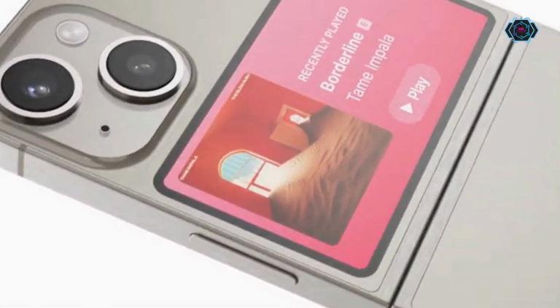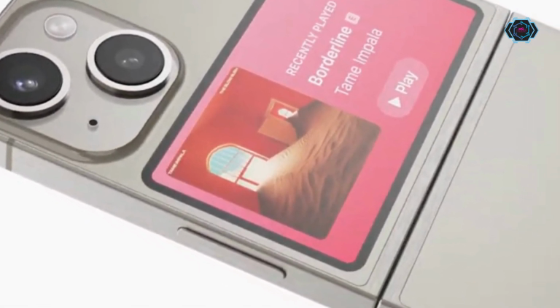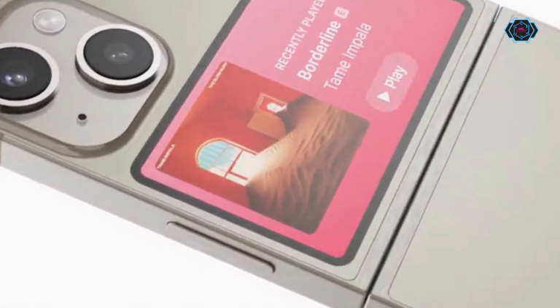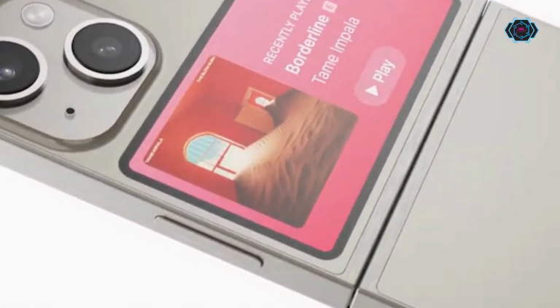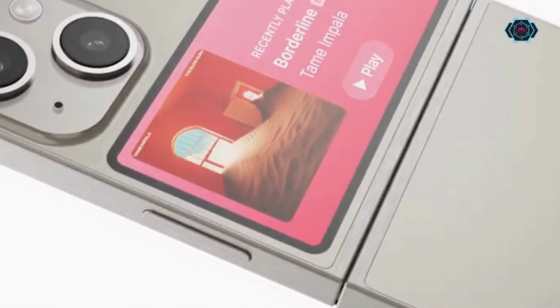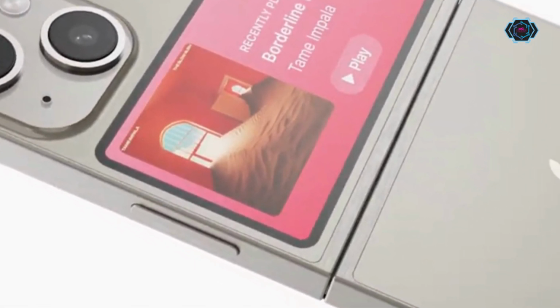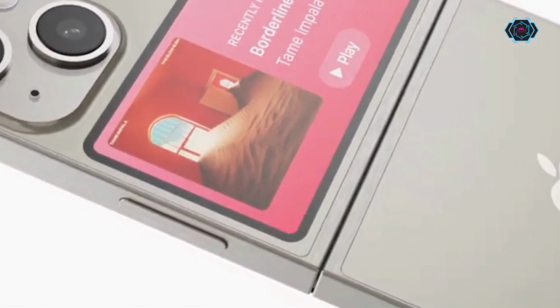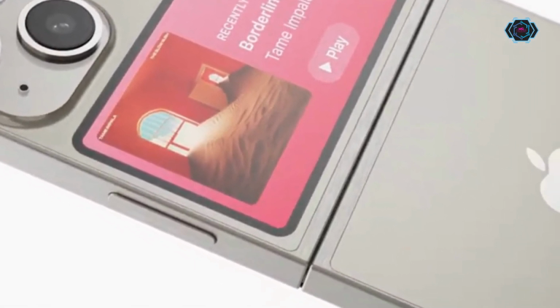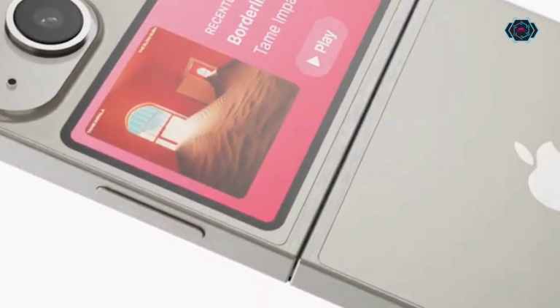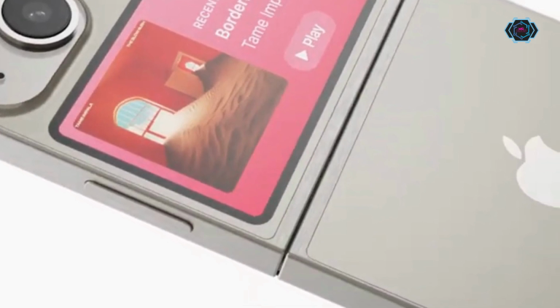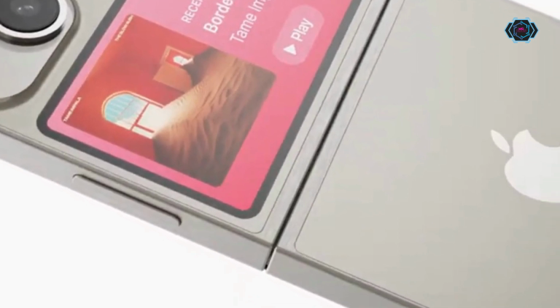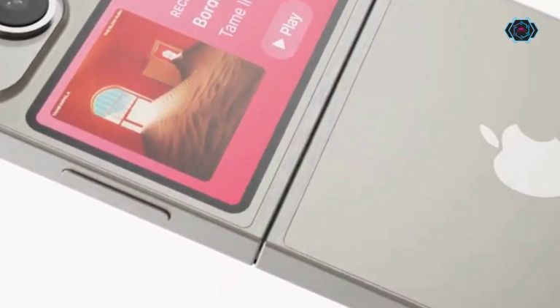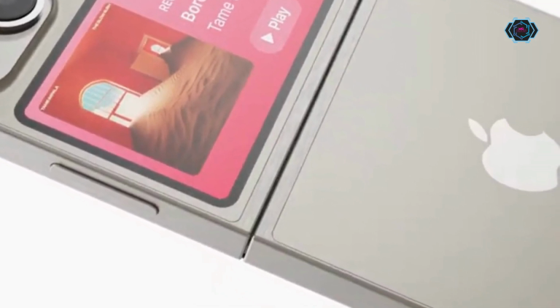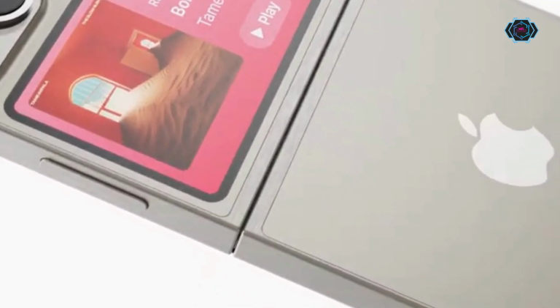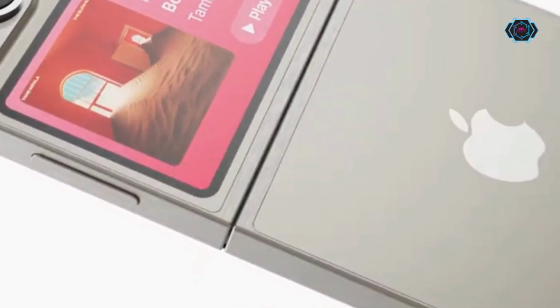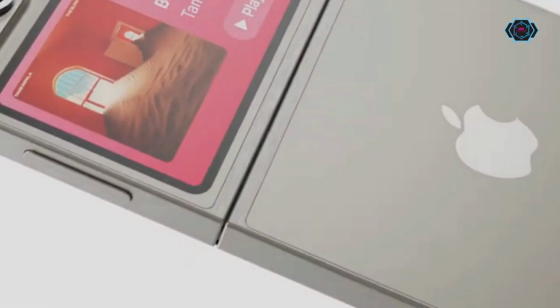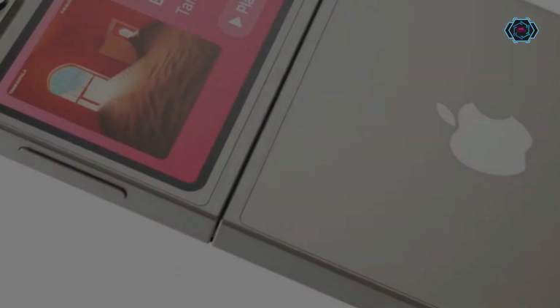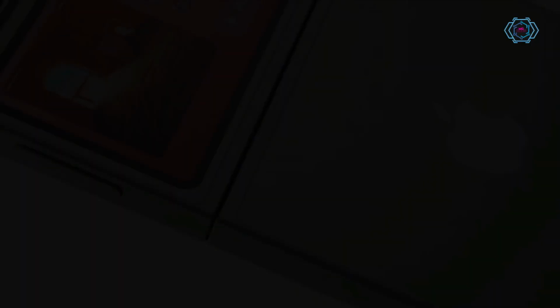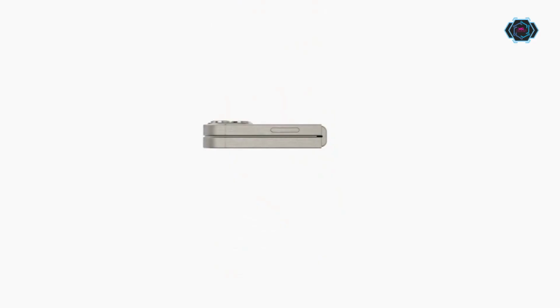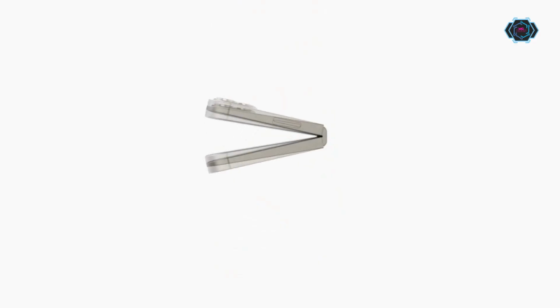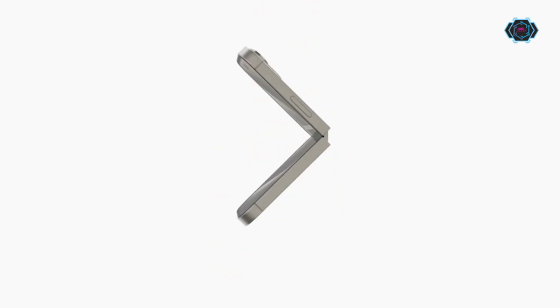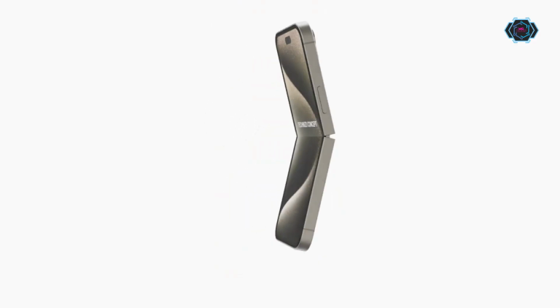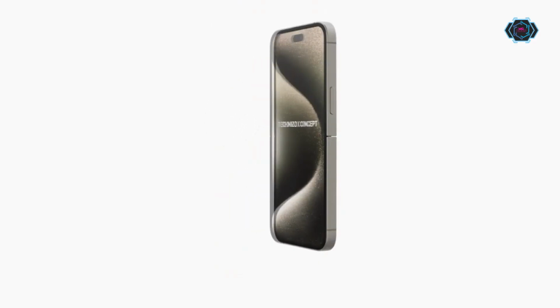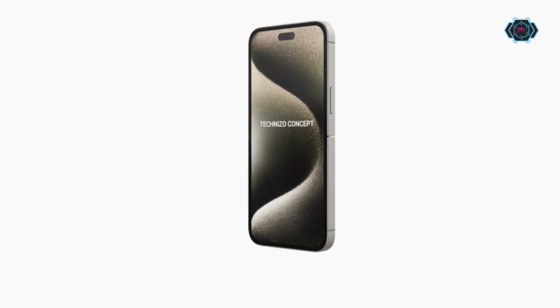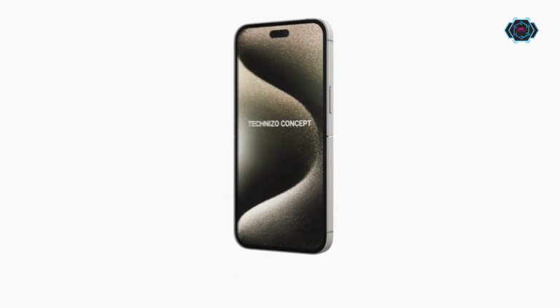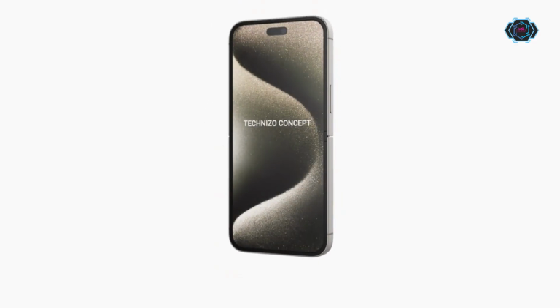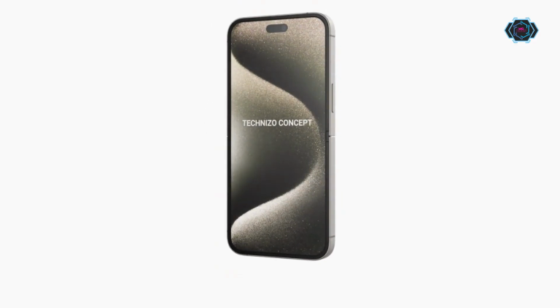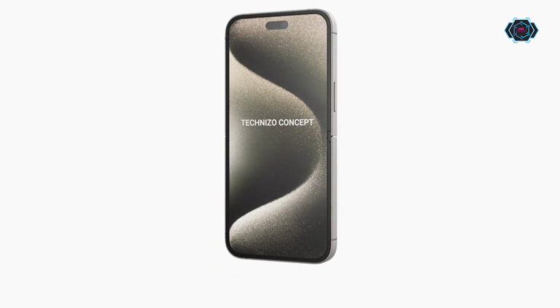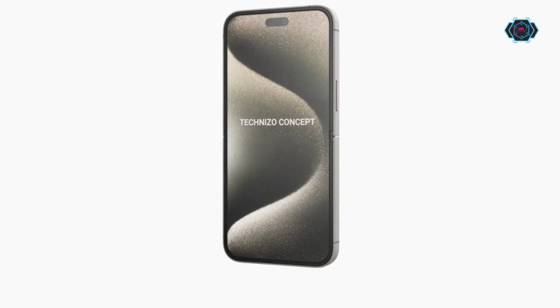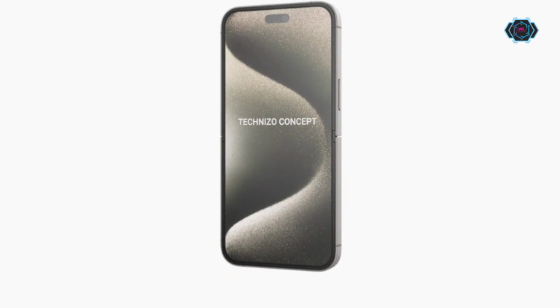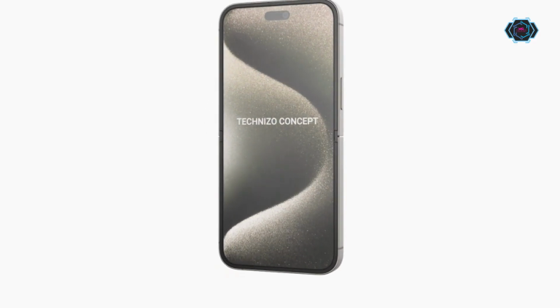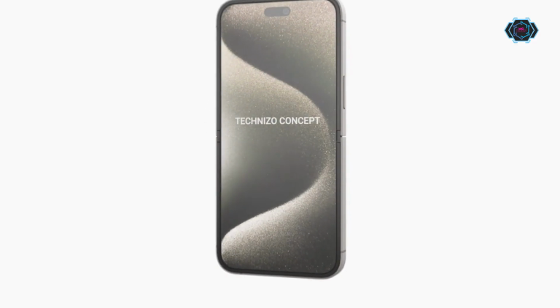Up front, you can get a bezel-less display. And this smartphone is also made with a titanium frame.